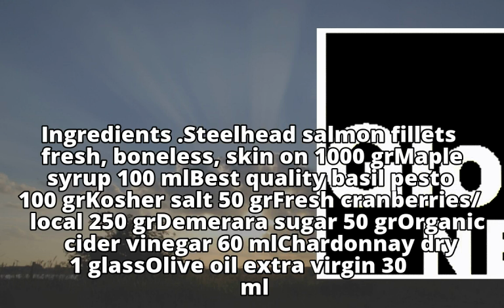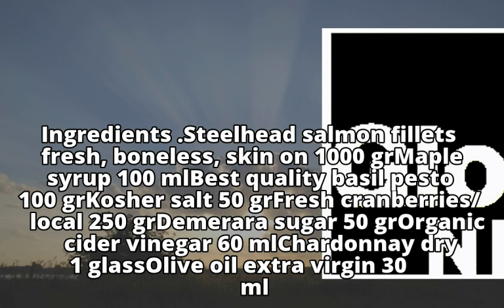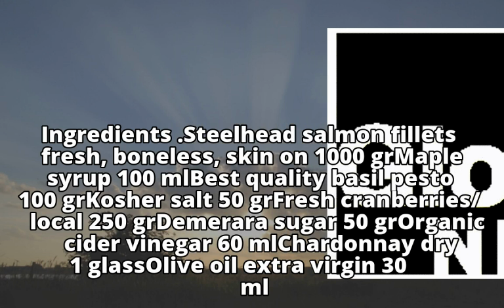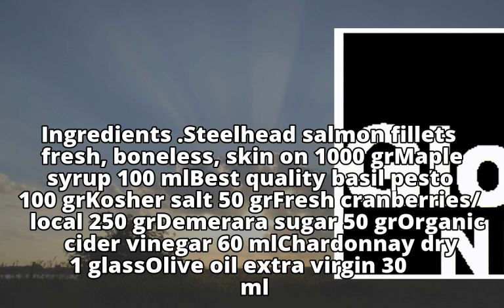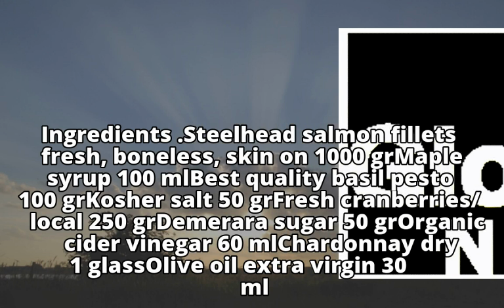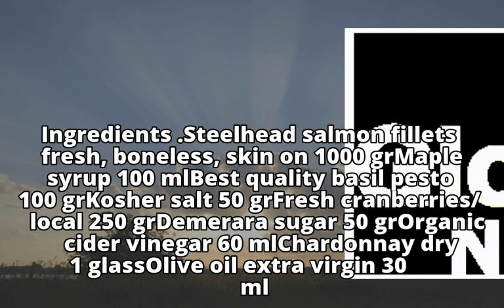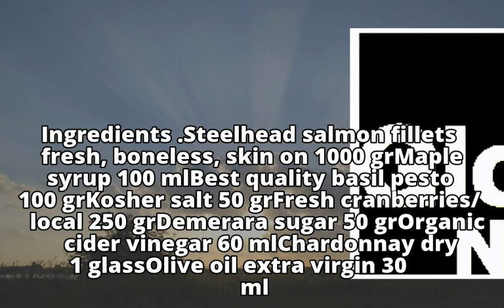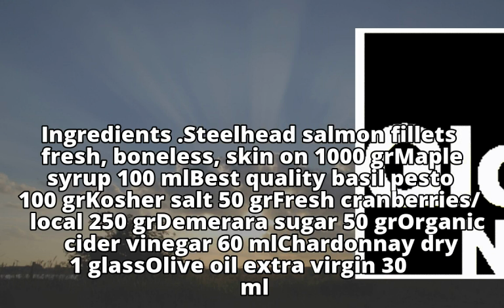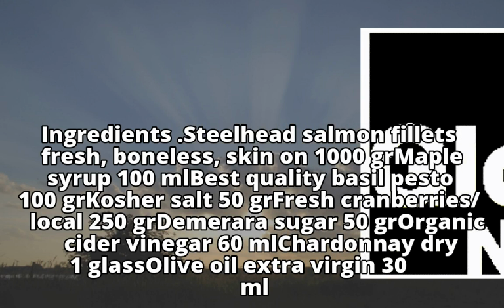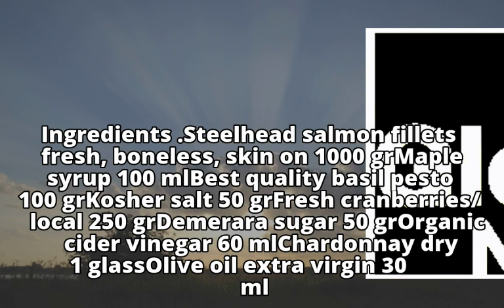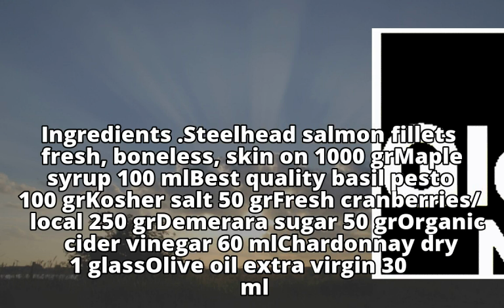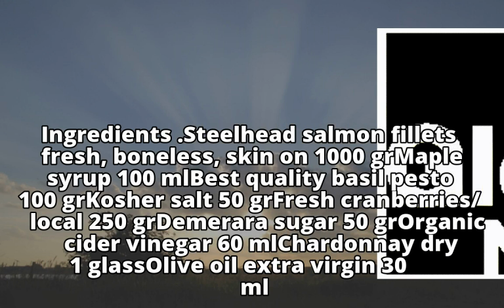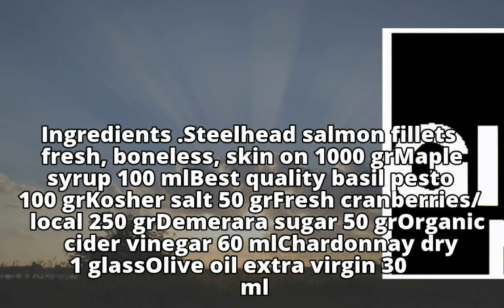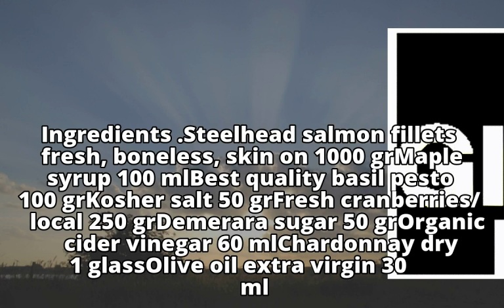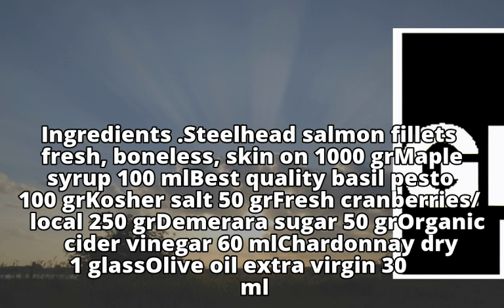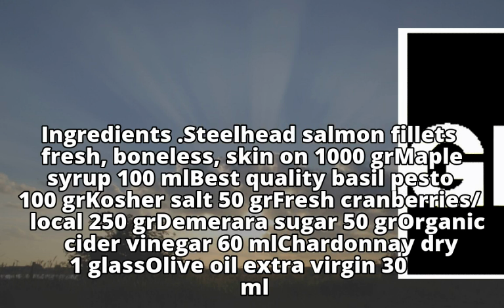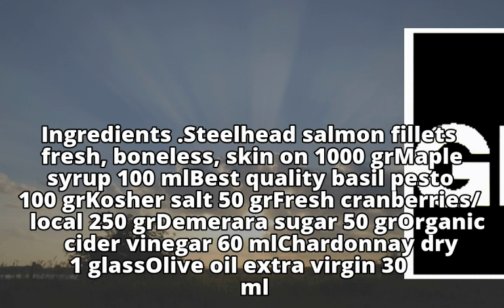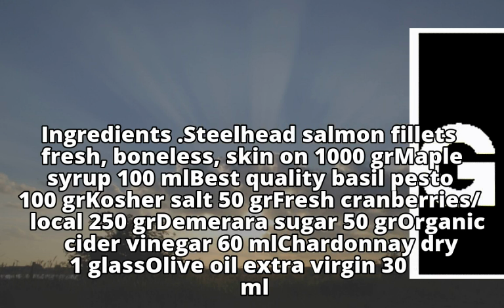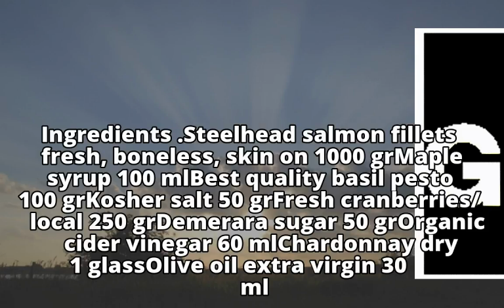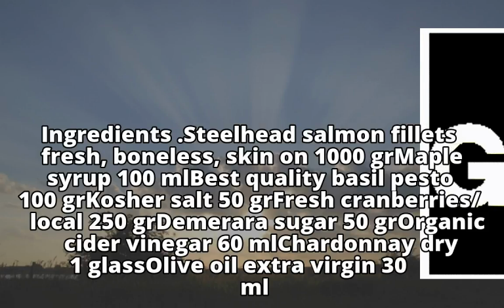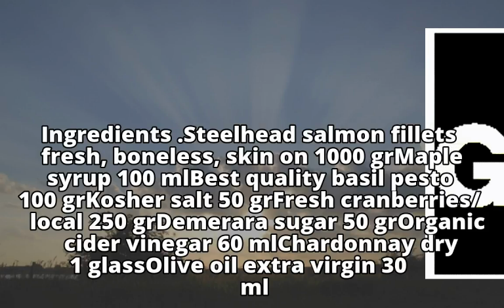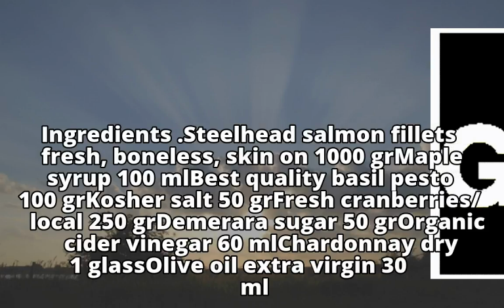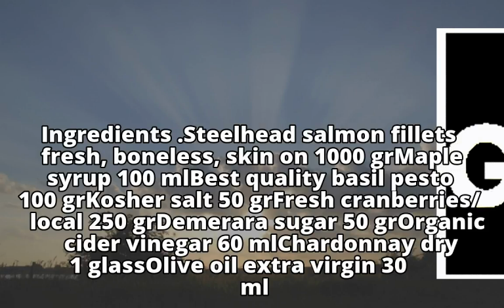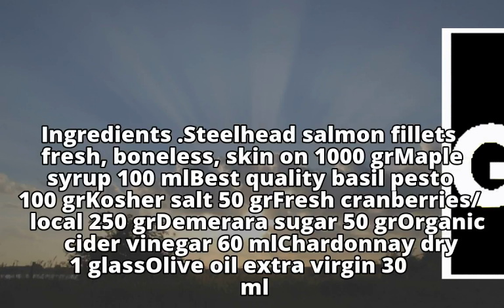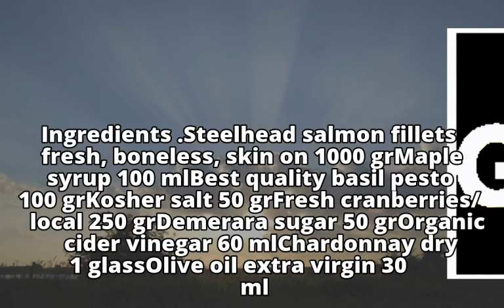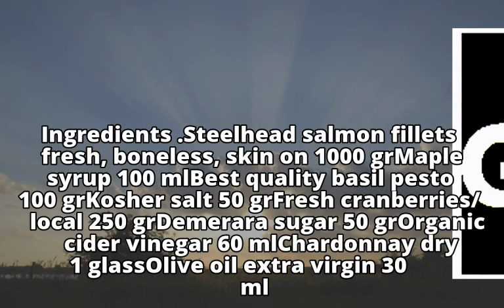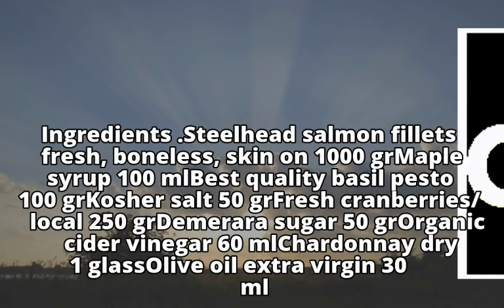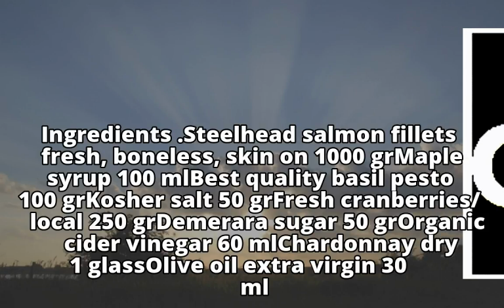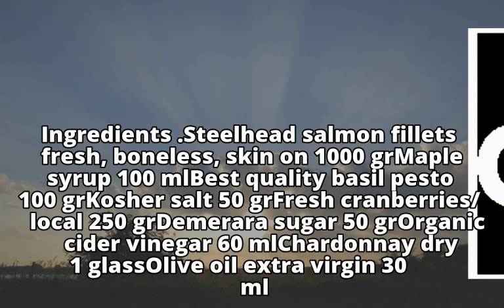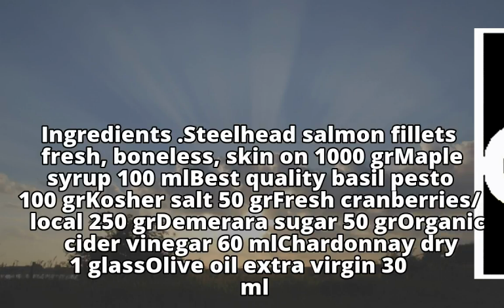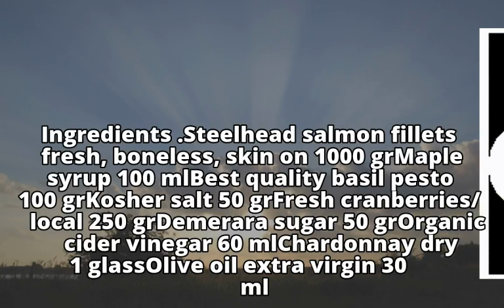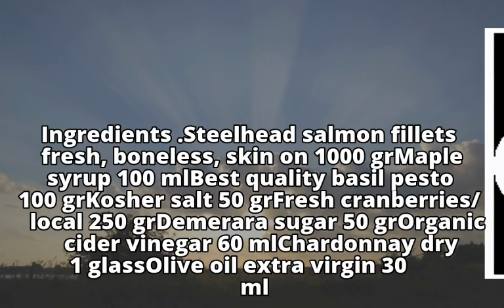50g organic cider vinegar, 60ml Chardonnay (dry), 1 glass extra virgin olive oil, 30ml.